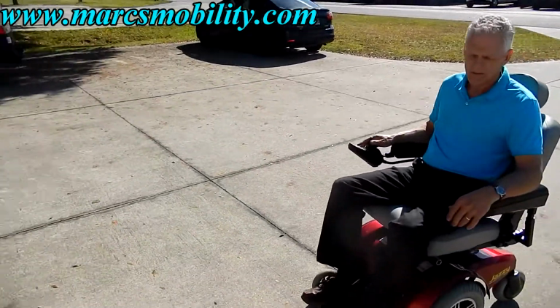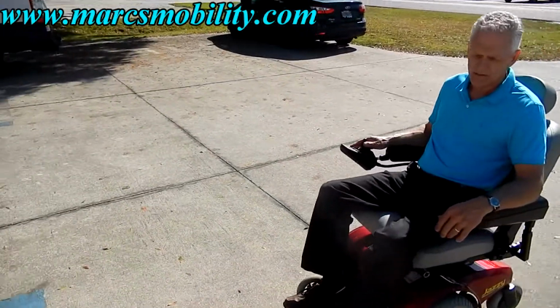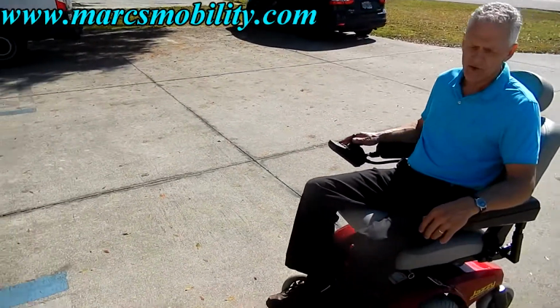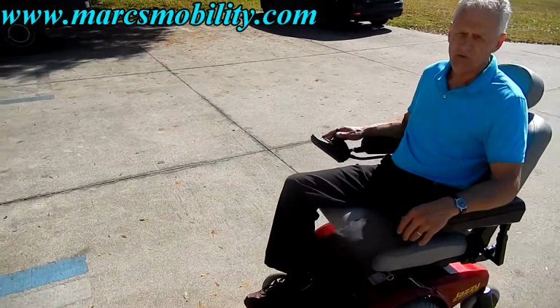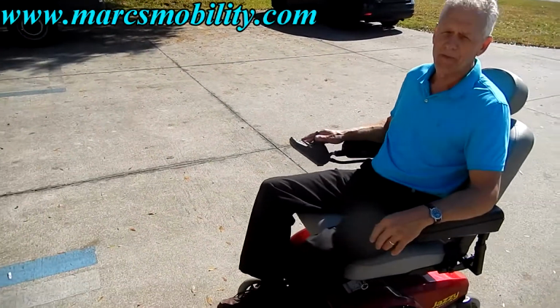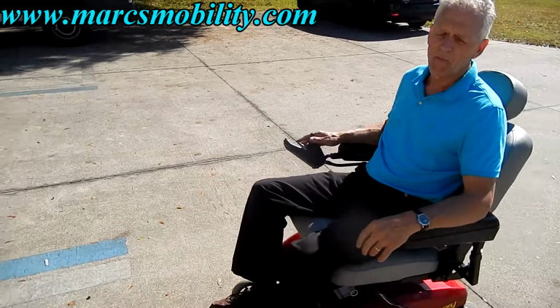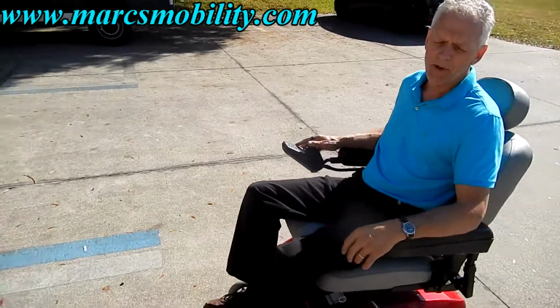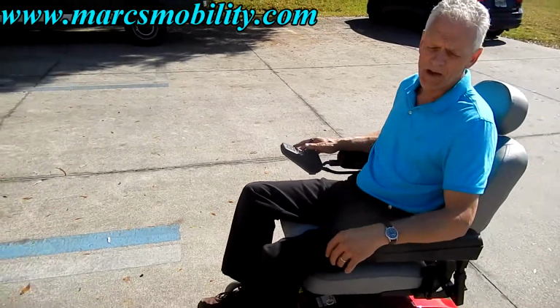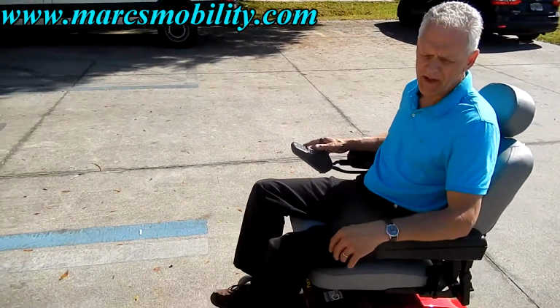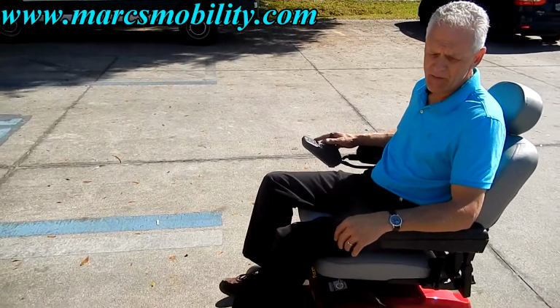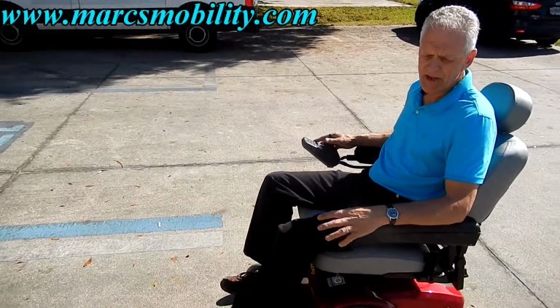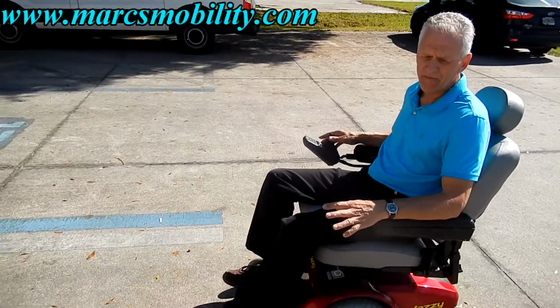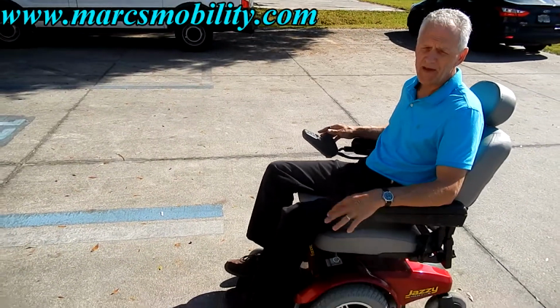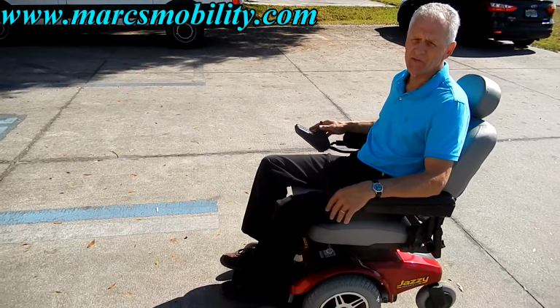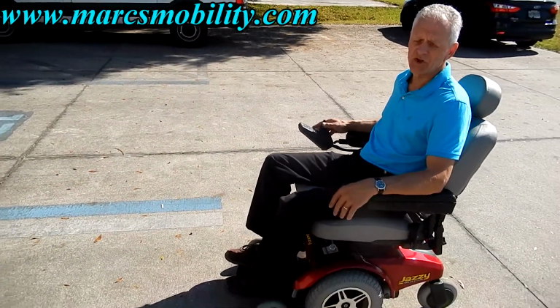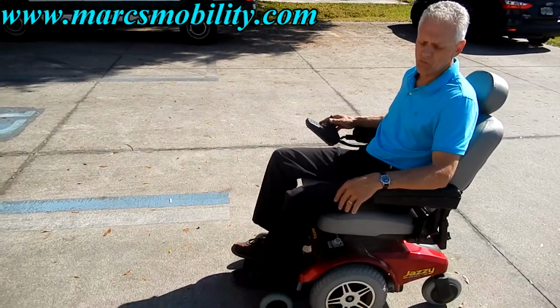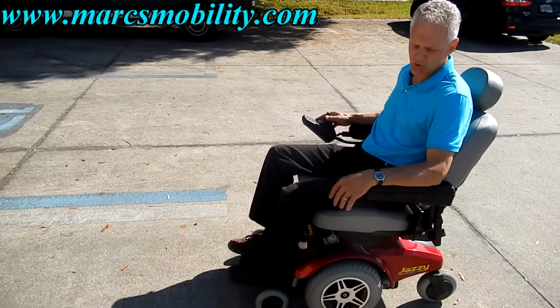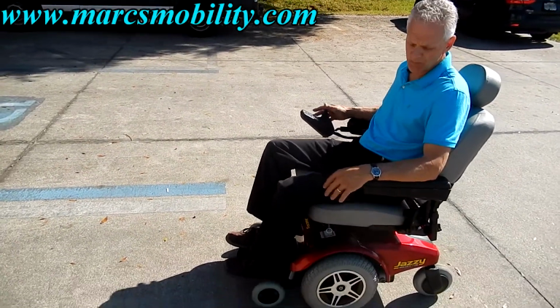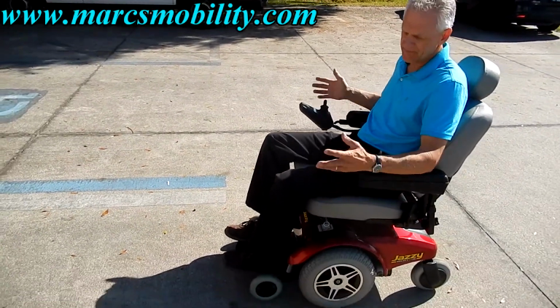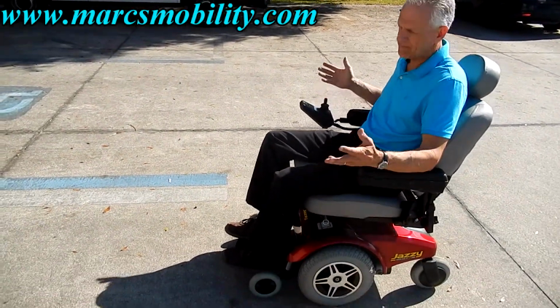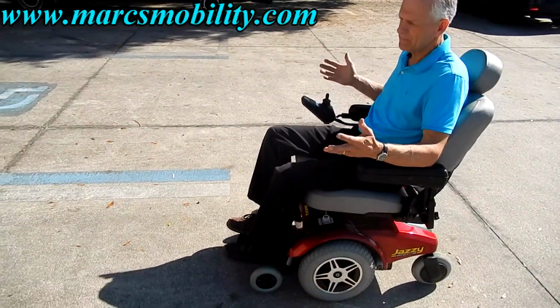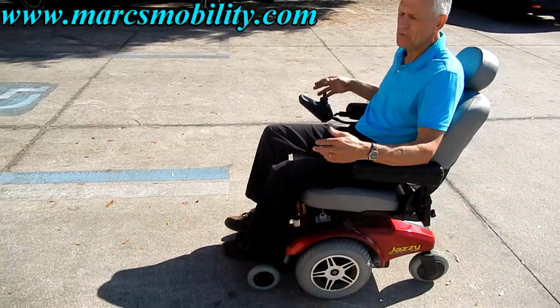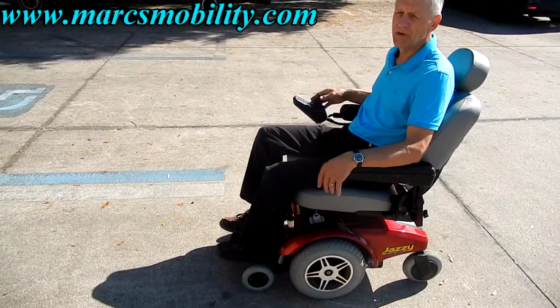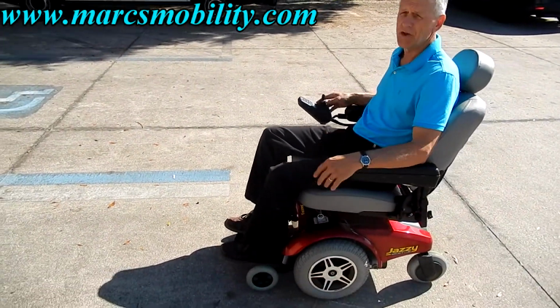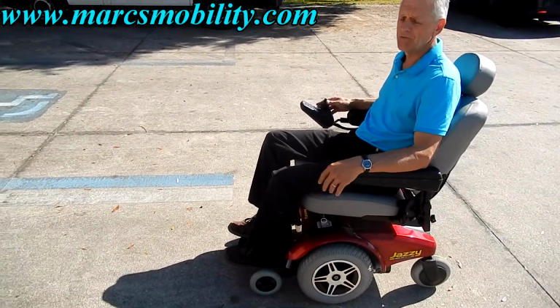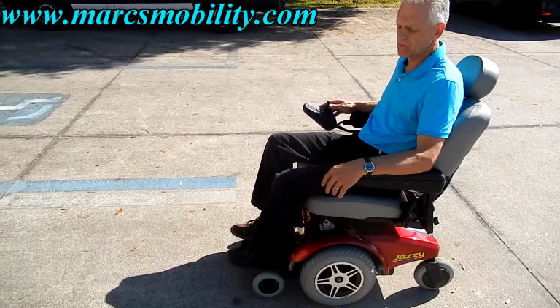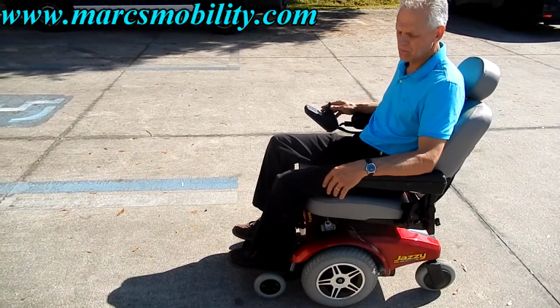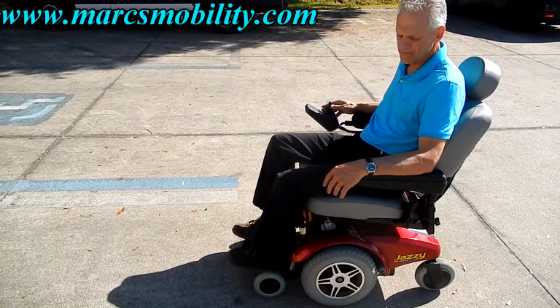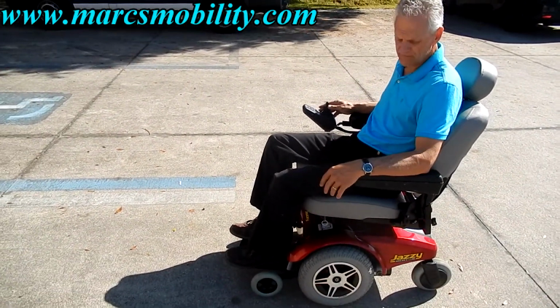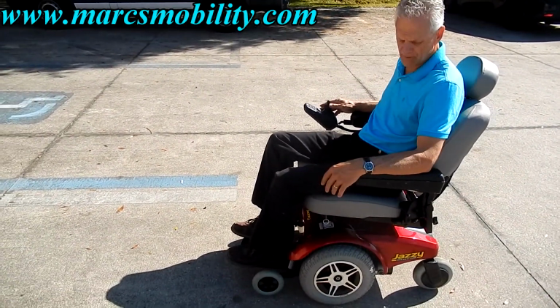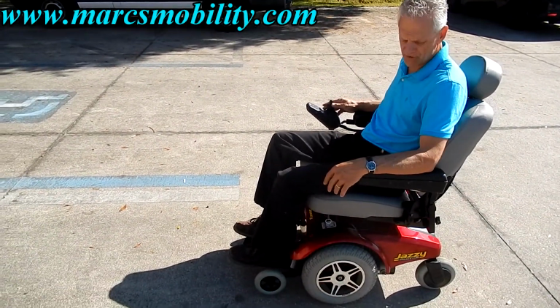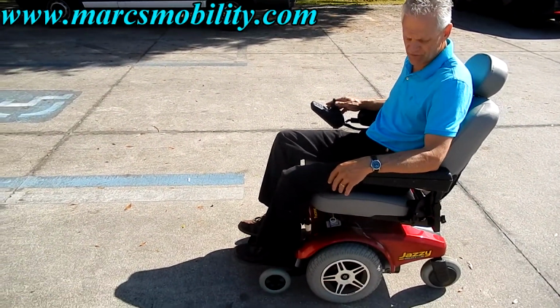This chair goes about 4 miles an hour — not the fastest chair in the world — but it's in new condition and it's a great chair.